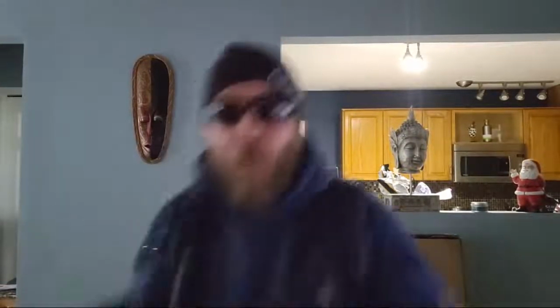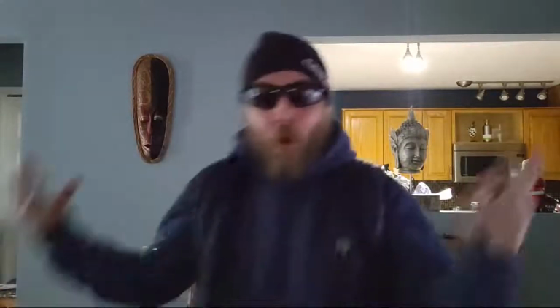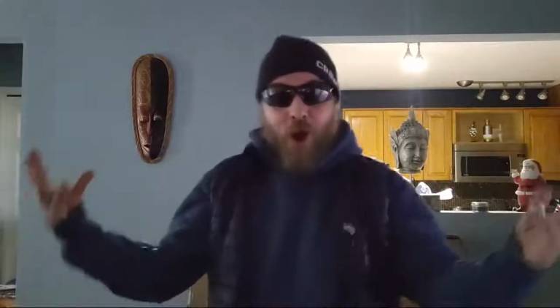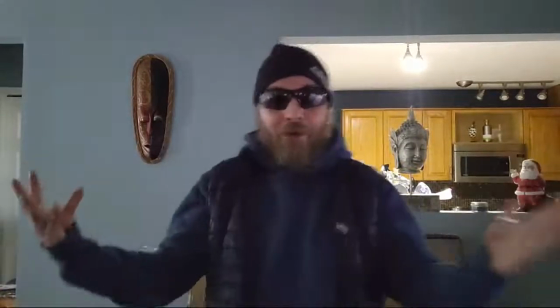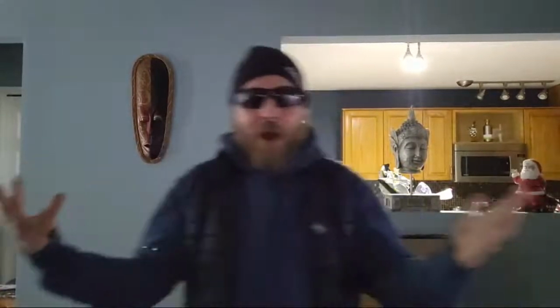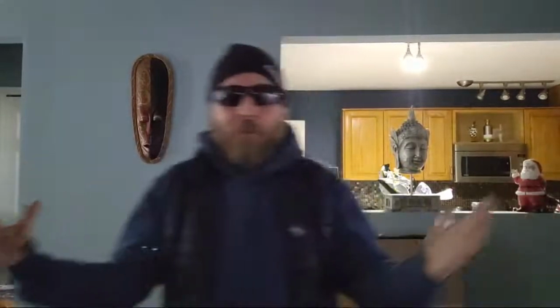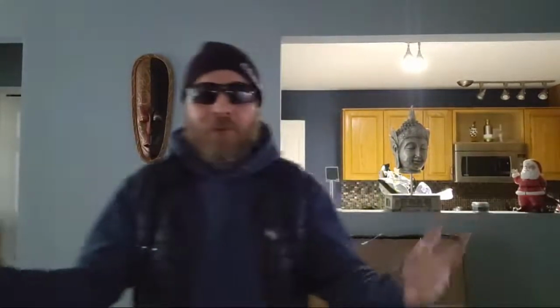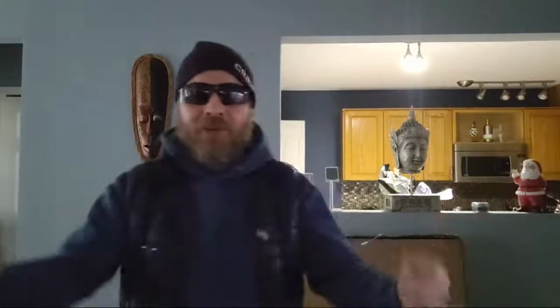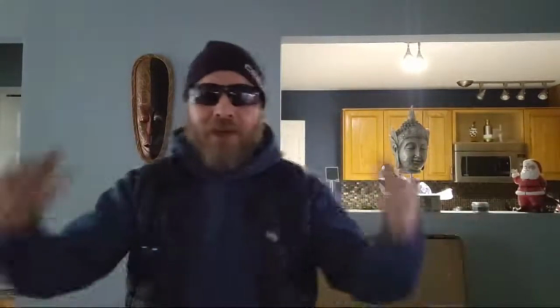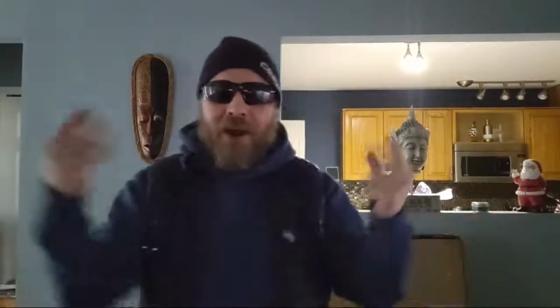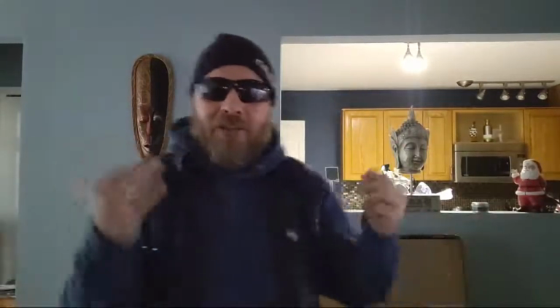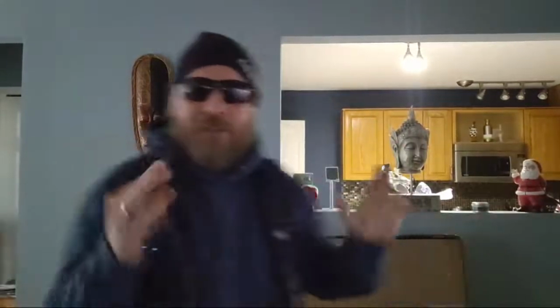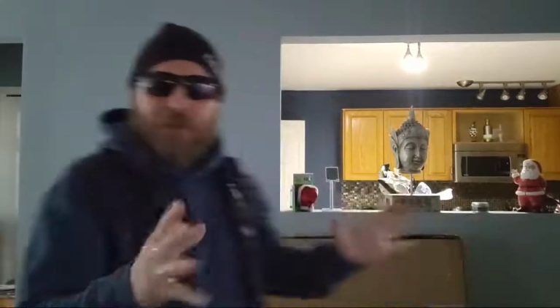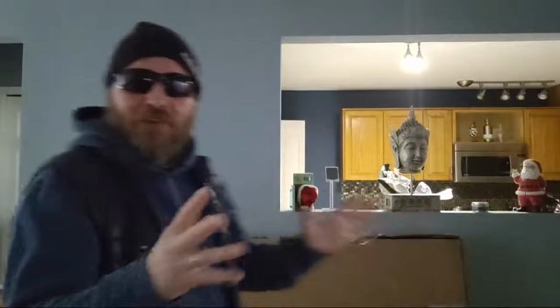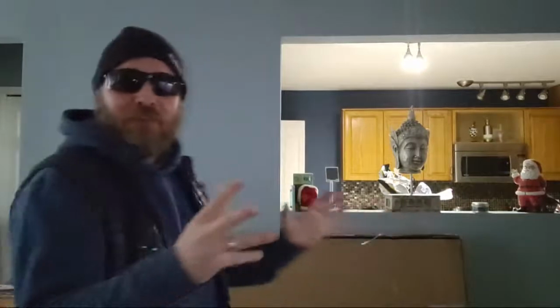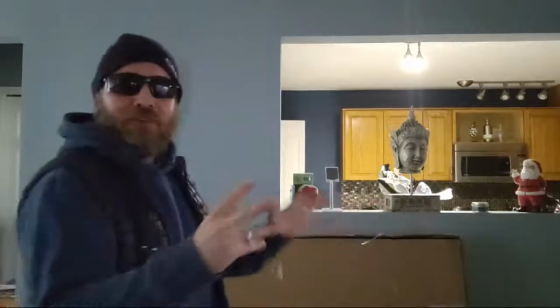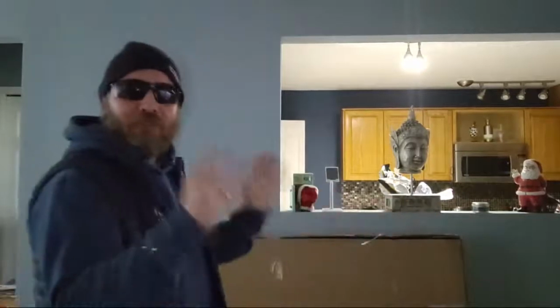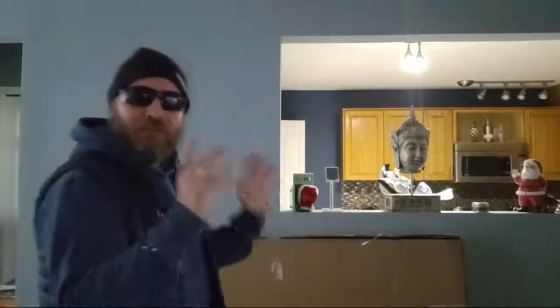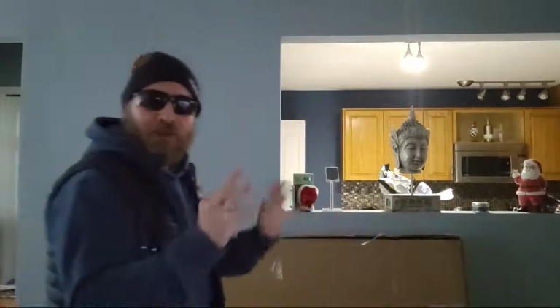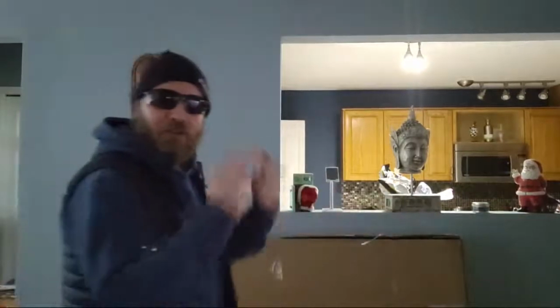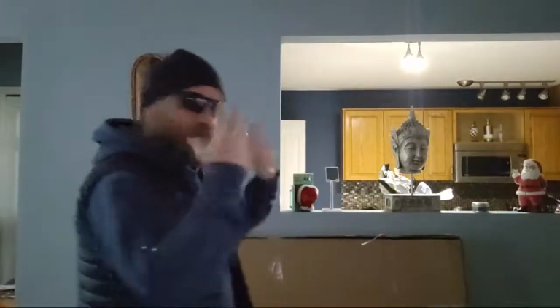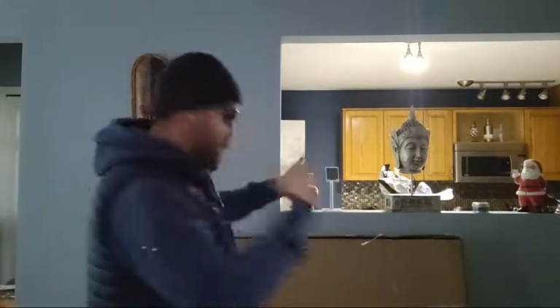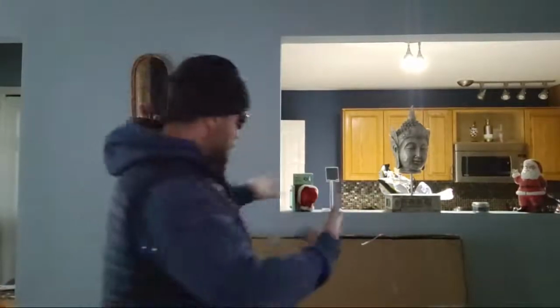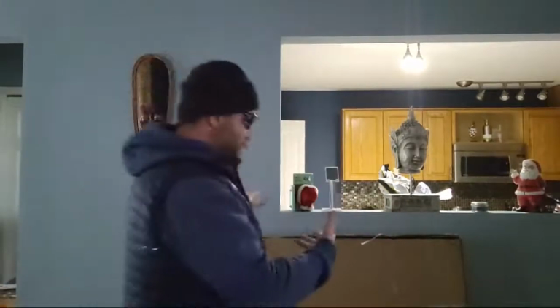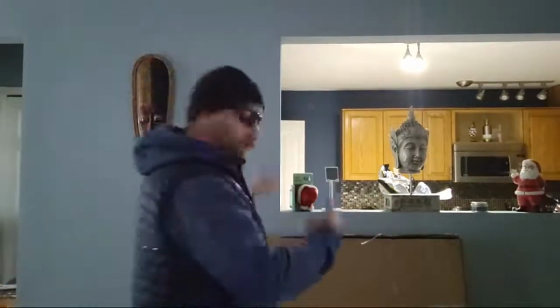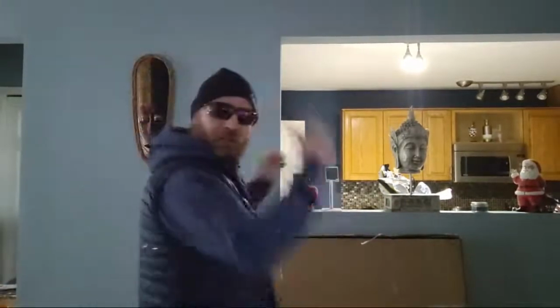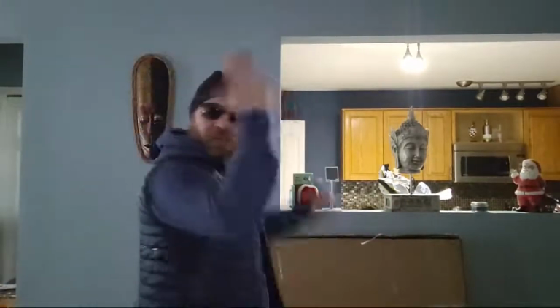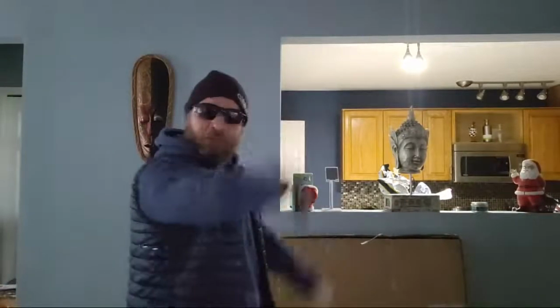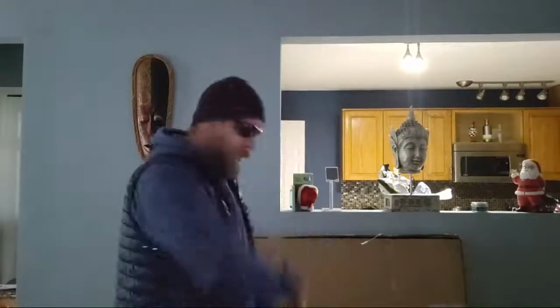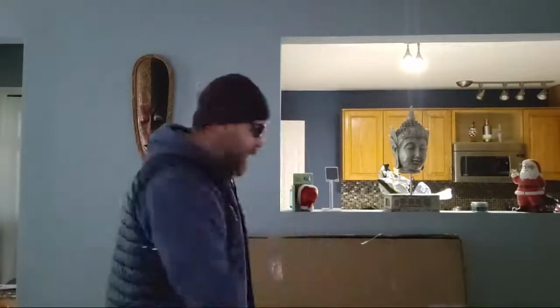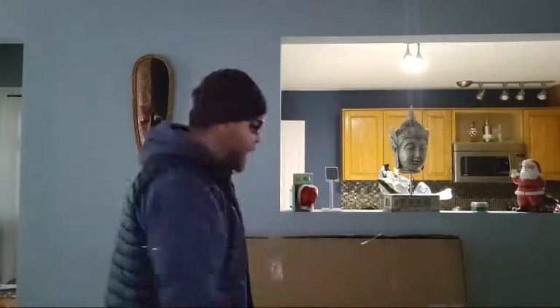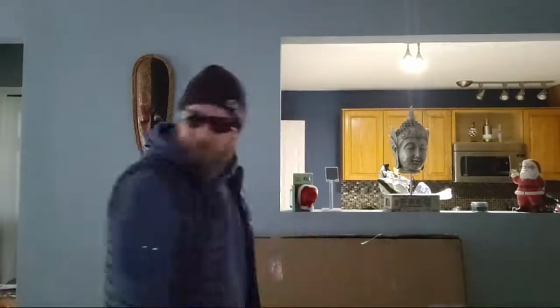What up! Special, special, special. Let's get right into it.